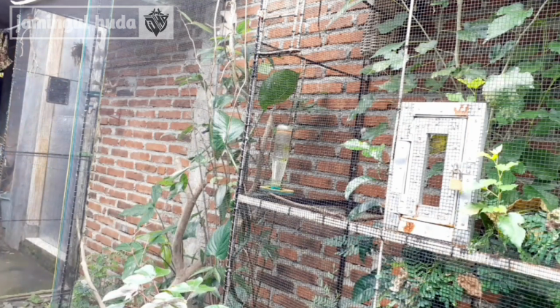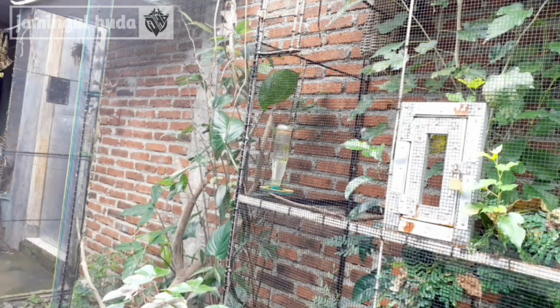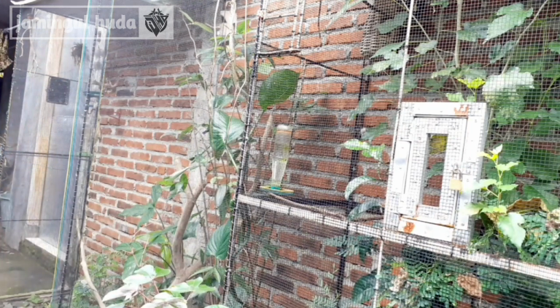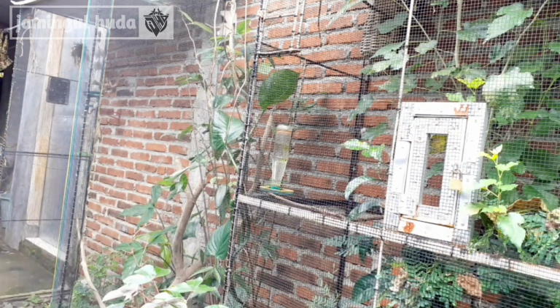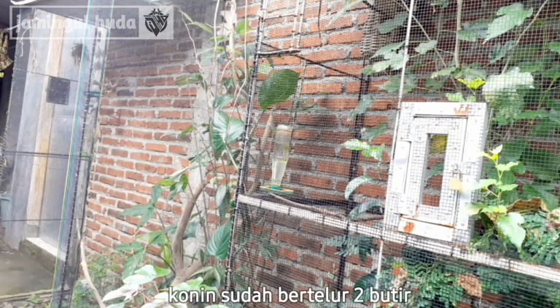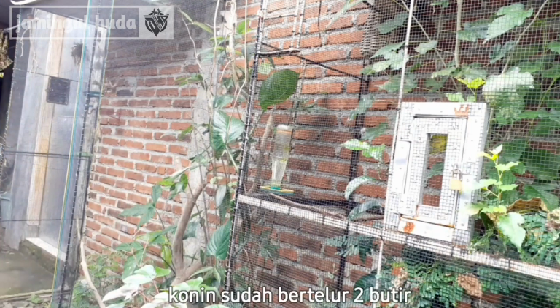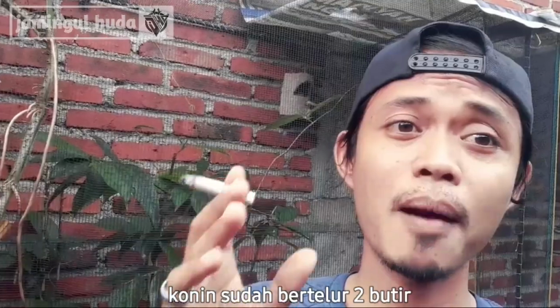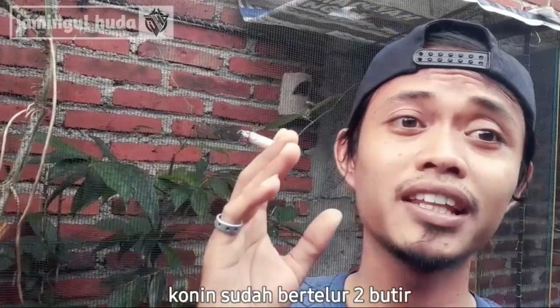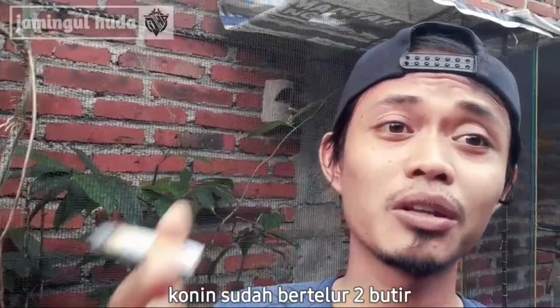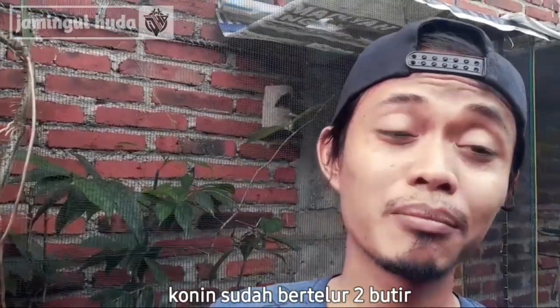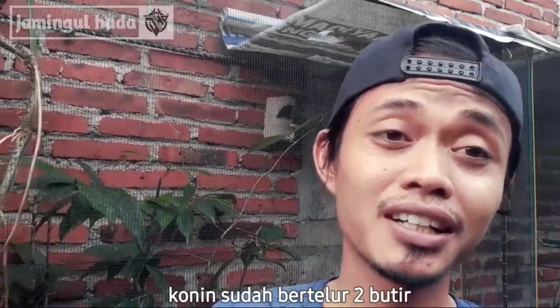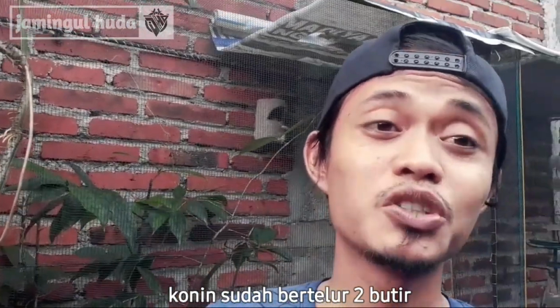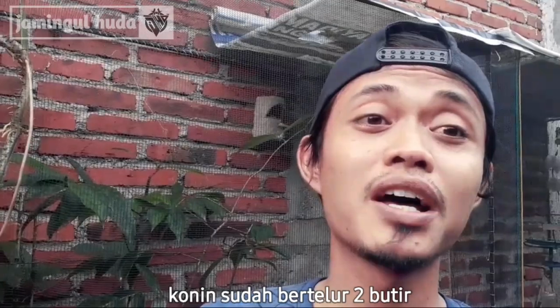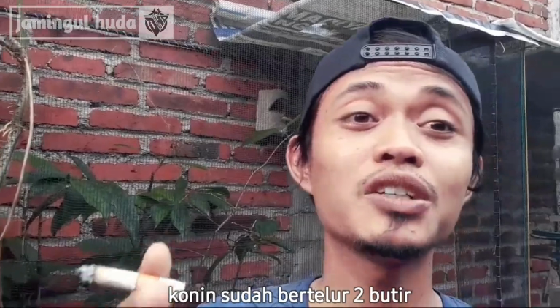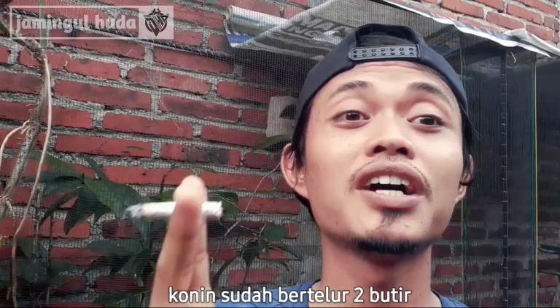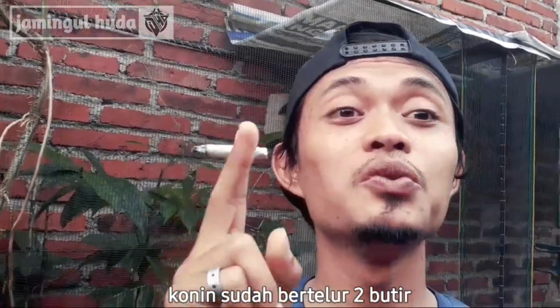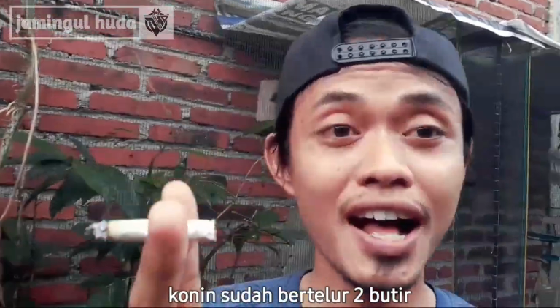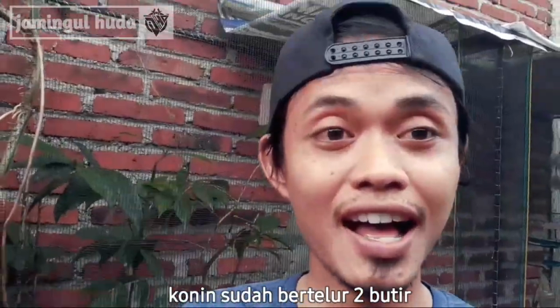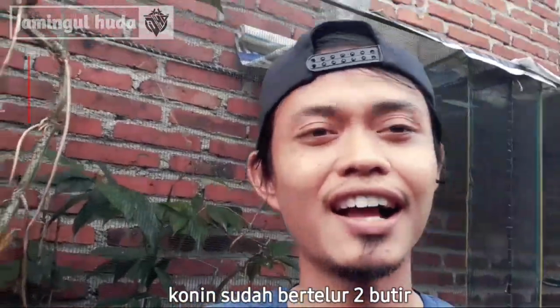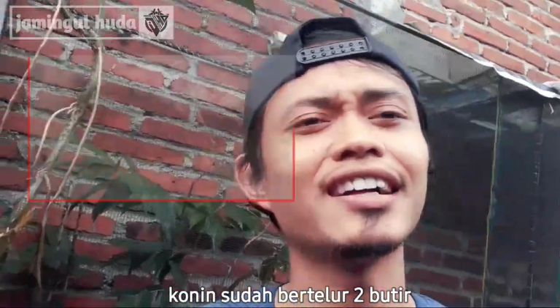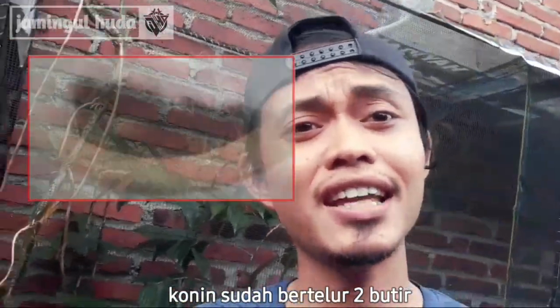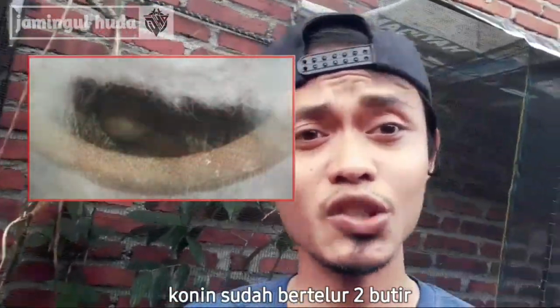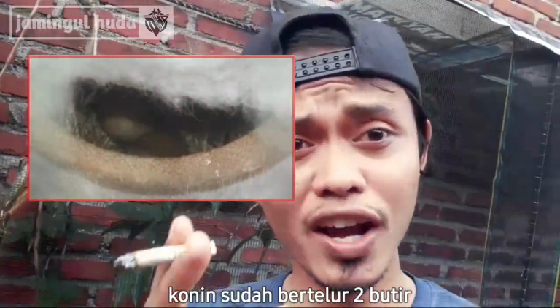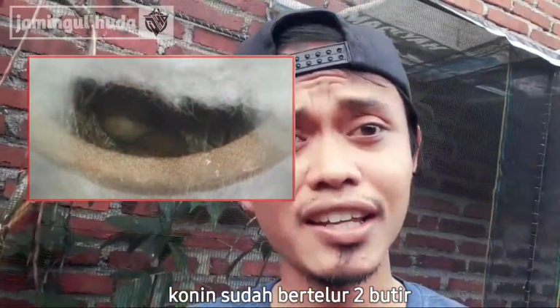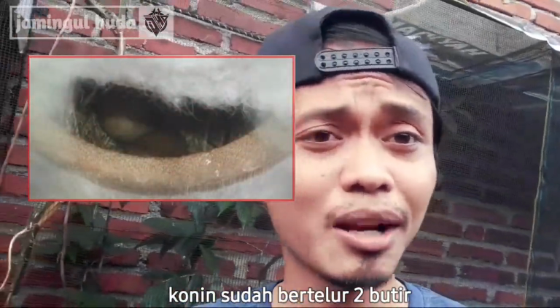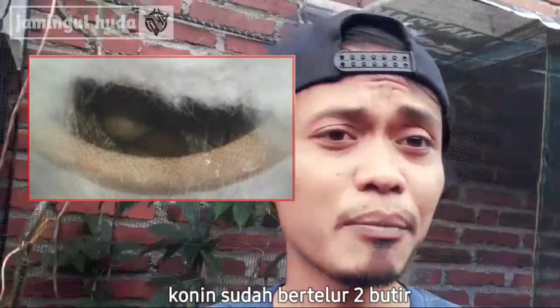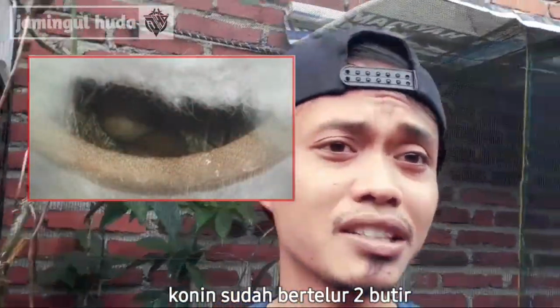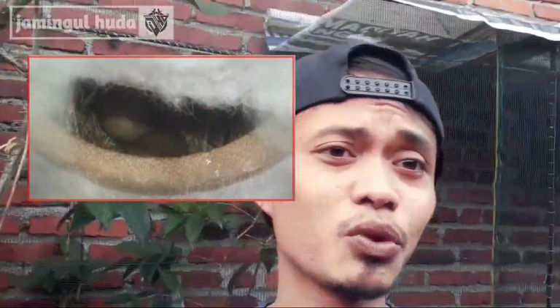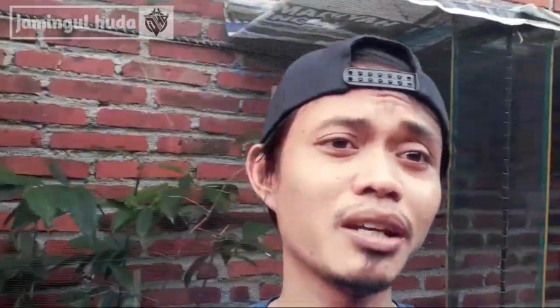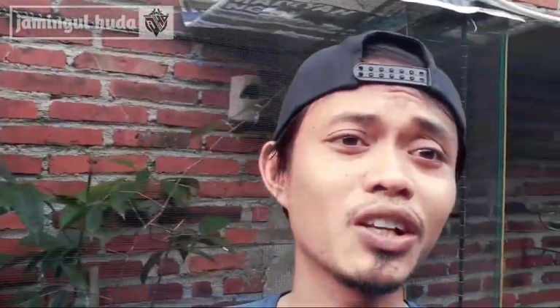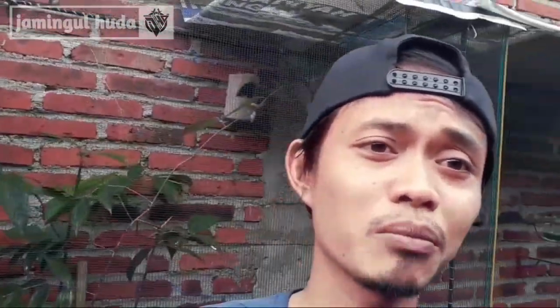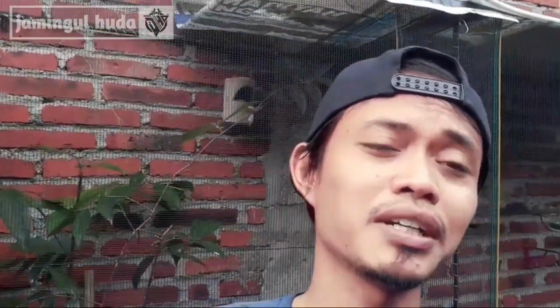Si burung kon ini sudah bertelur teman-teman, dan jumlahnya sudah 2. Saya kecolongan nih, tidak tahu tanggal berapa si burung ini bertelur teman-teman.